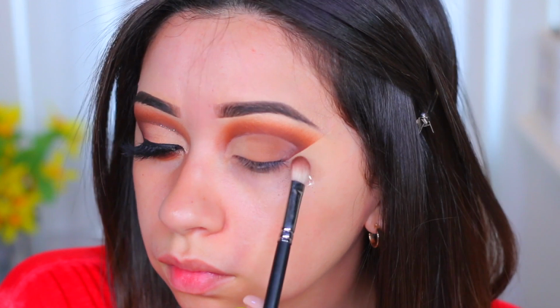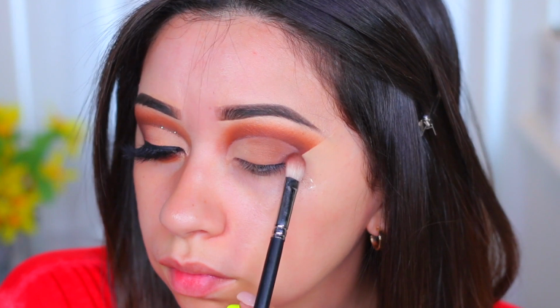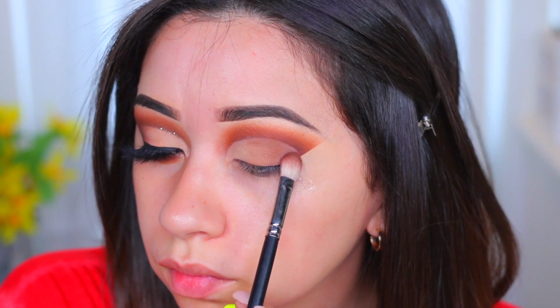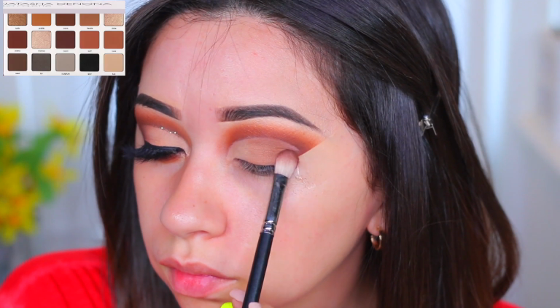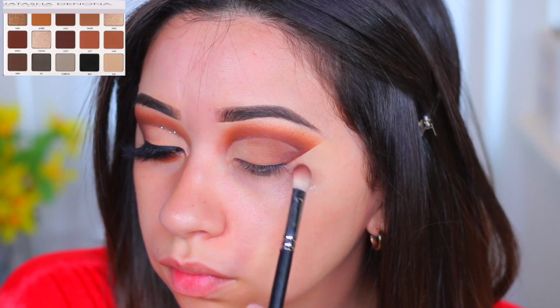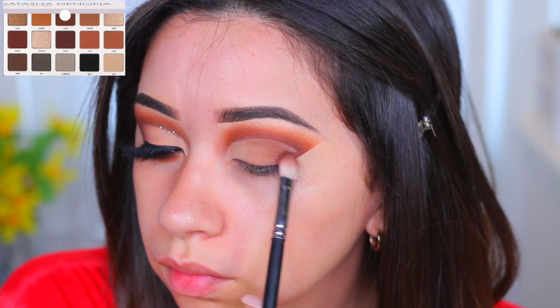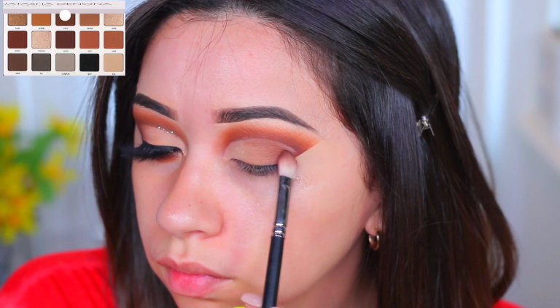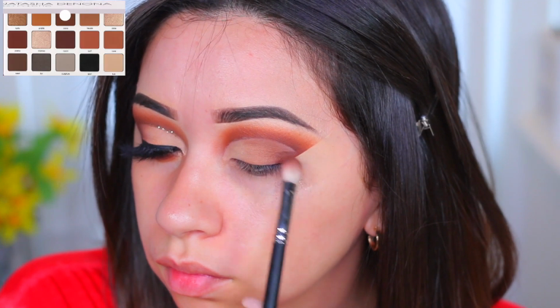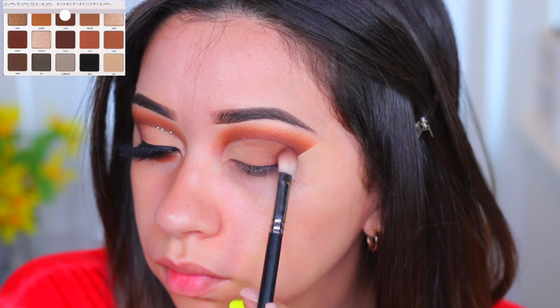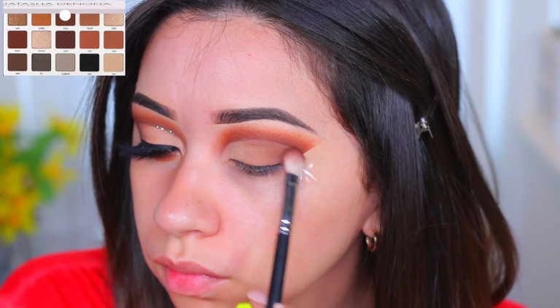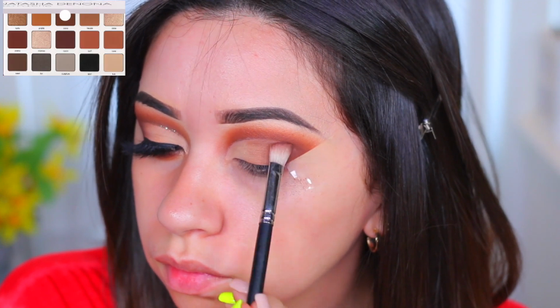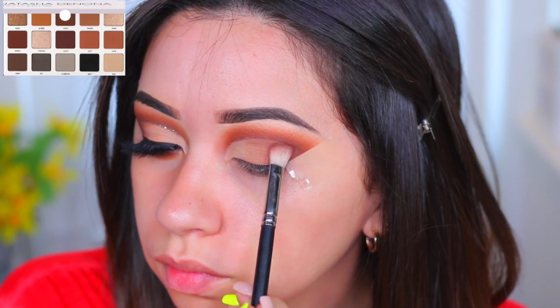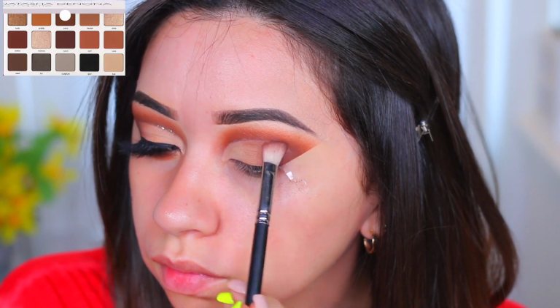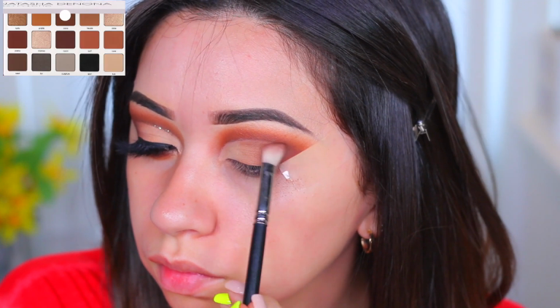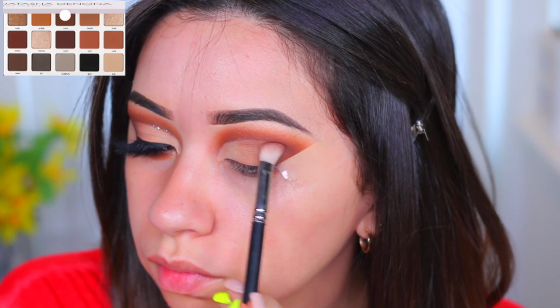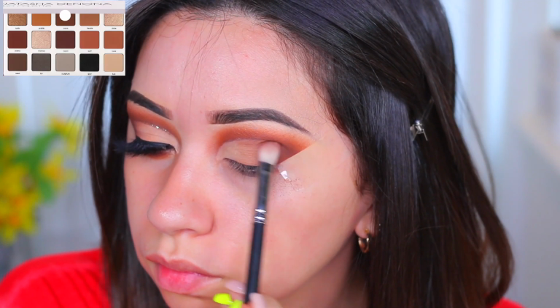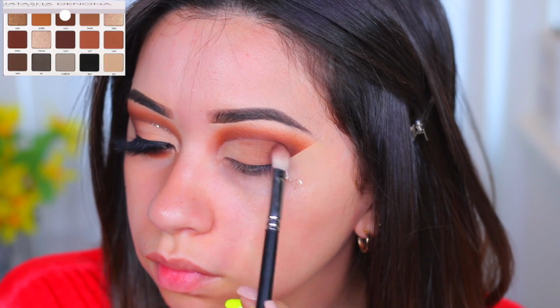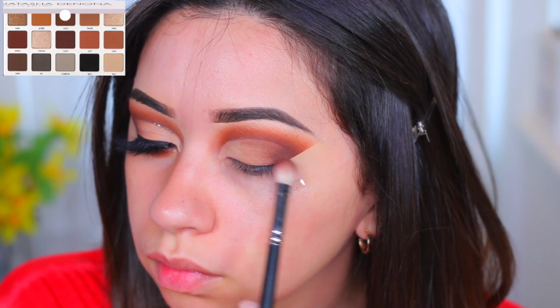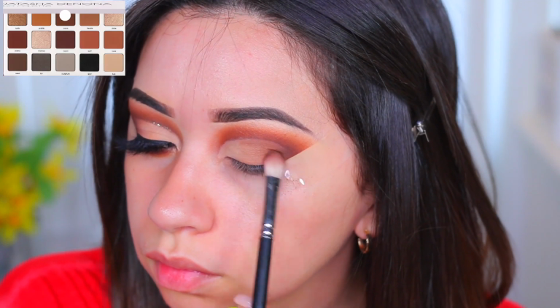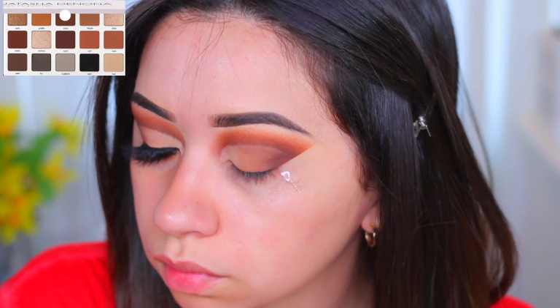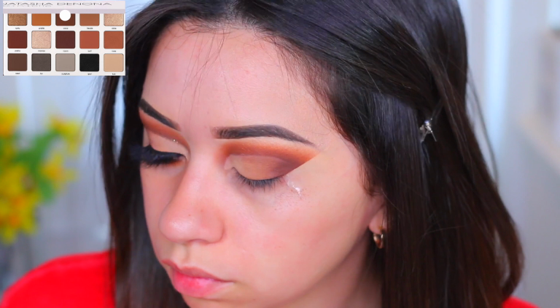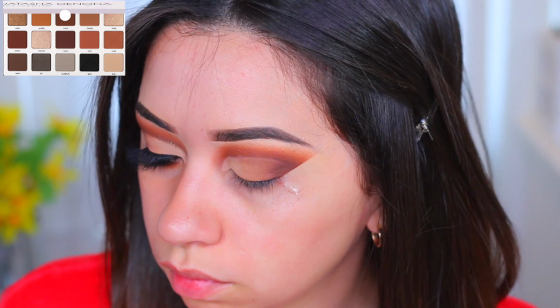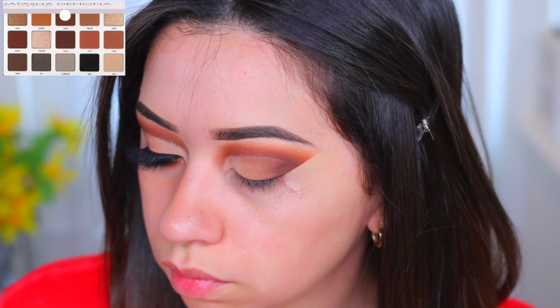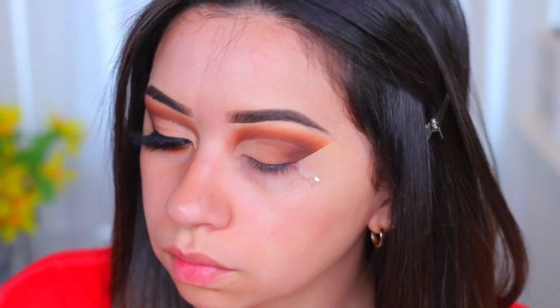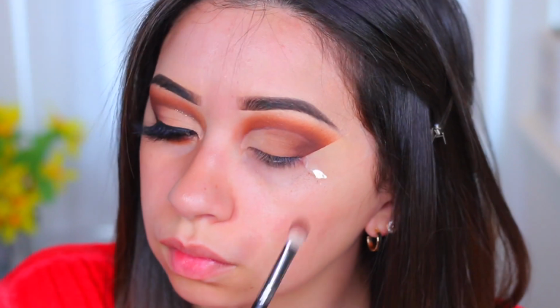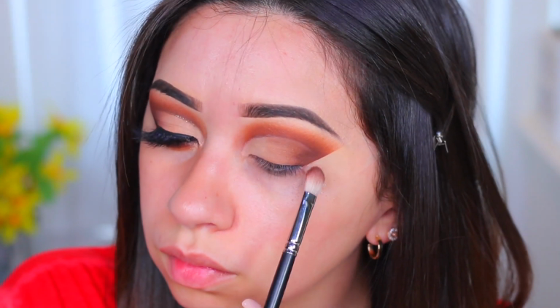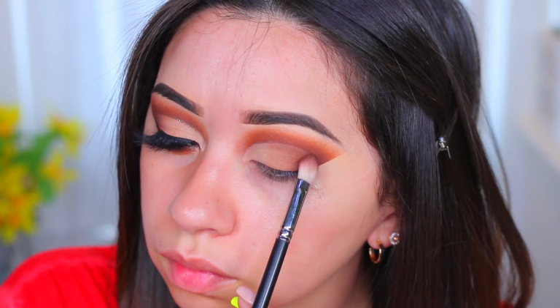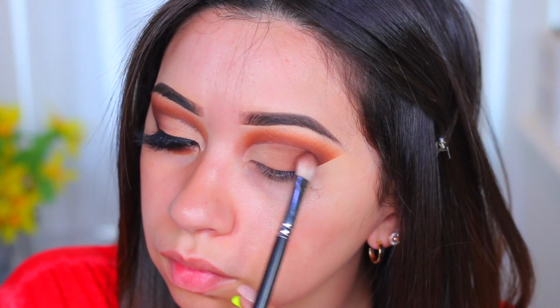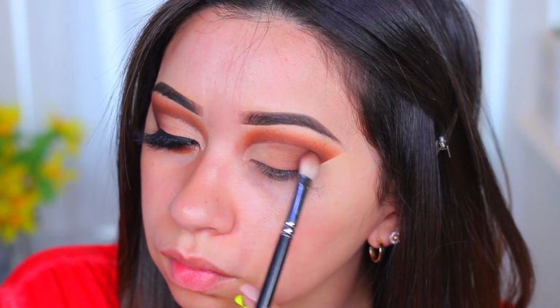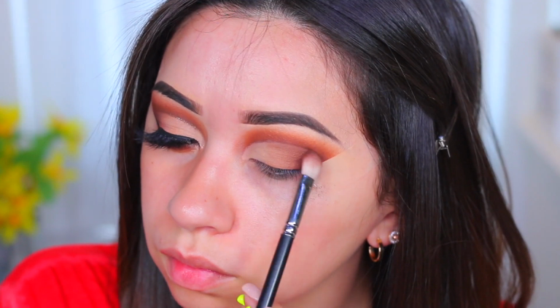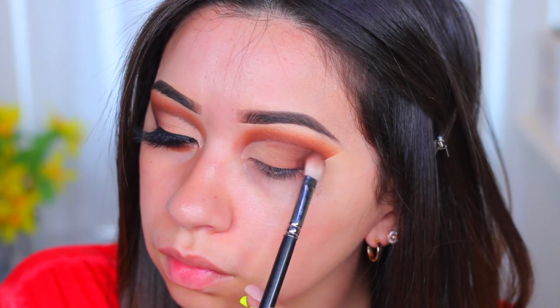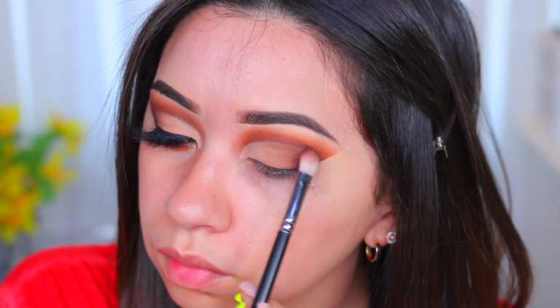Now I'm going to use the brown shade and apply that on the outer corner of the eye, then blend it into the middle shade.